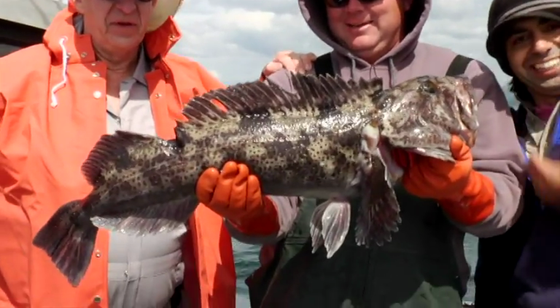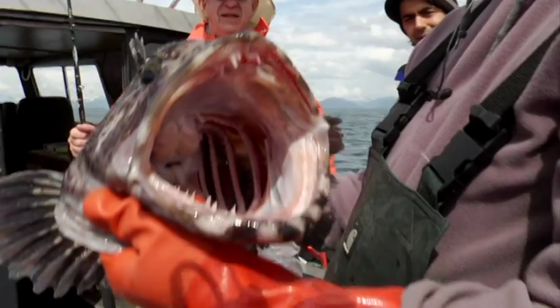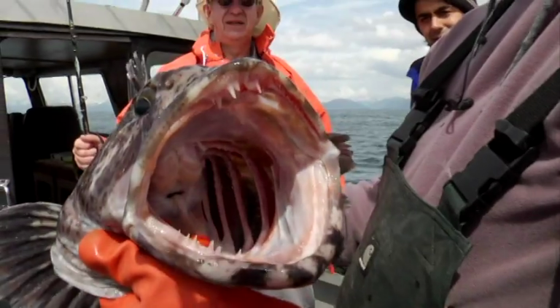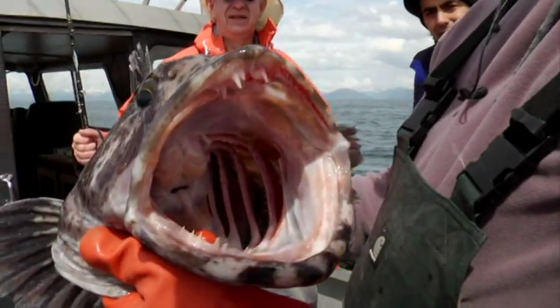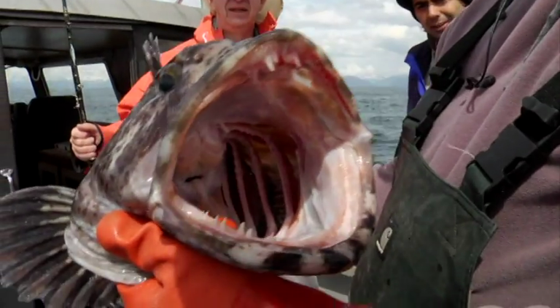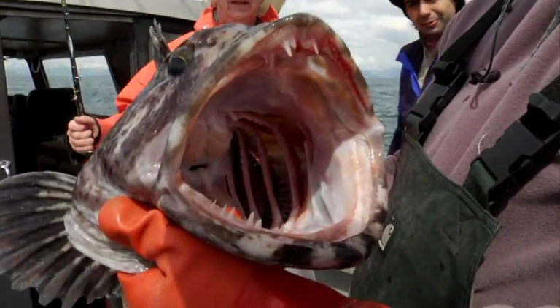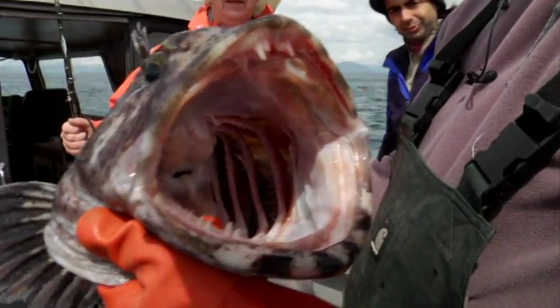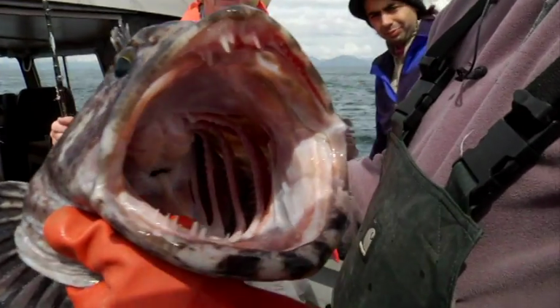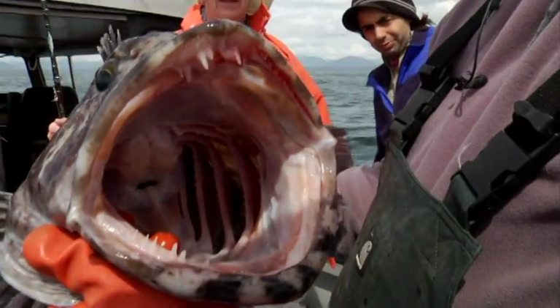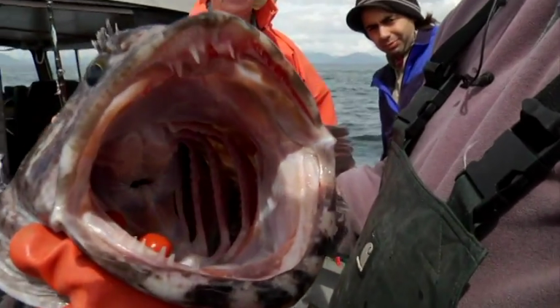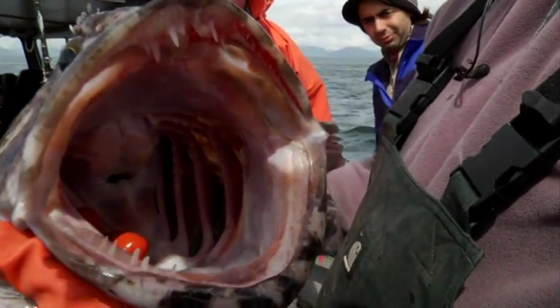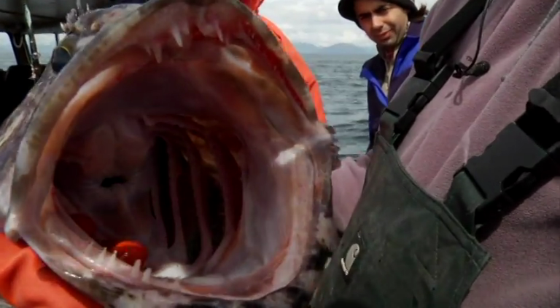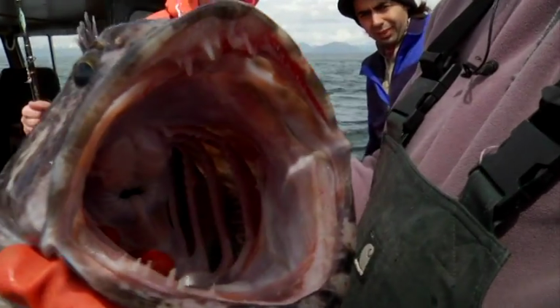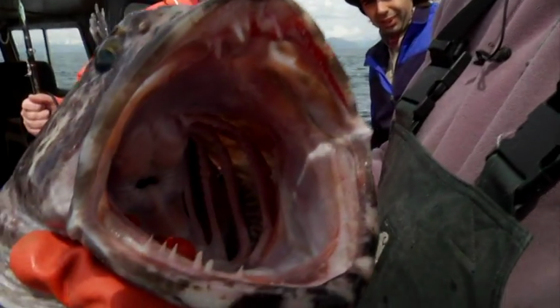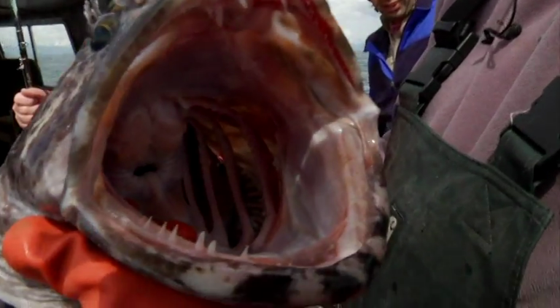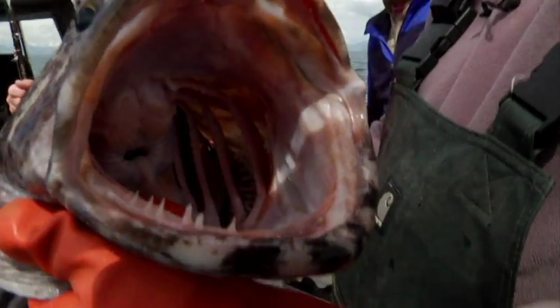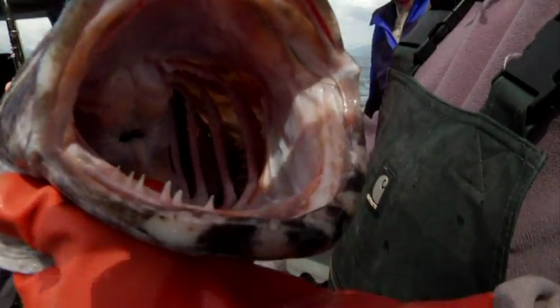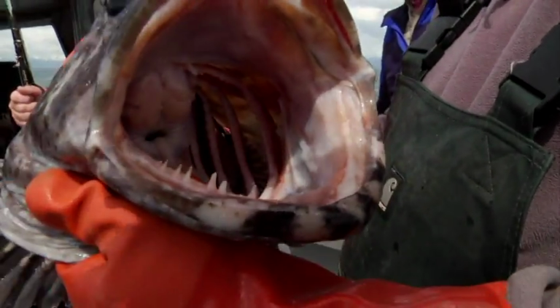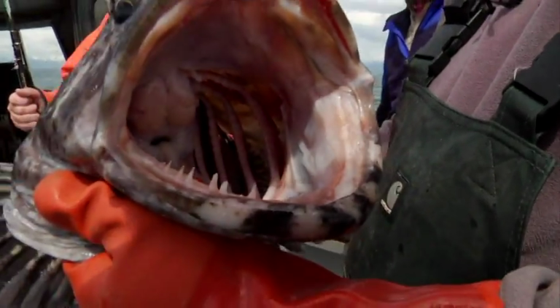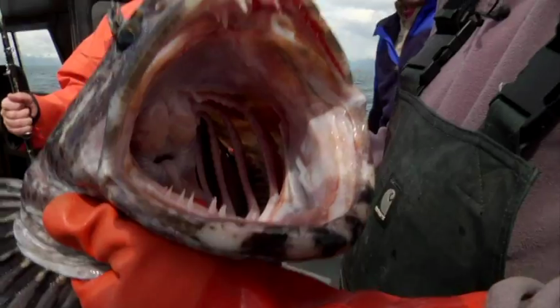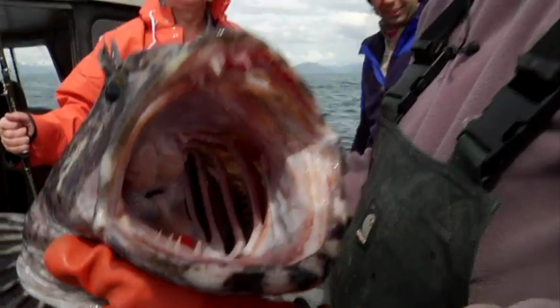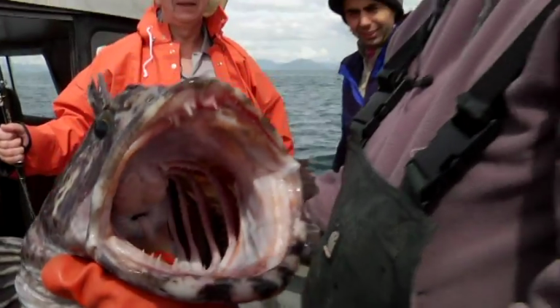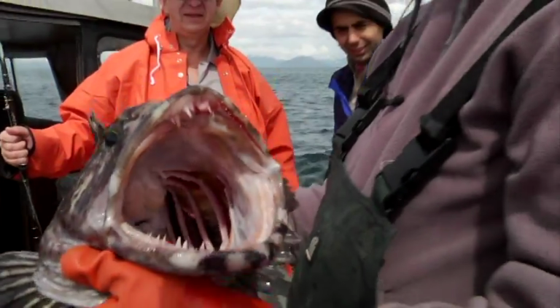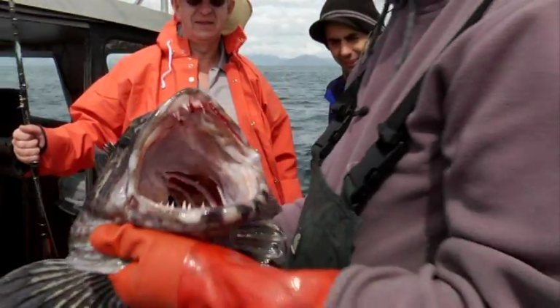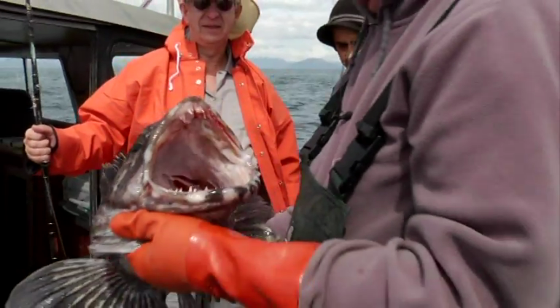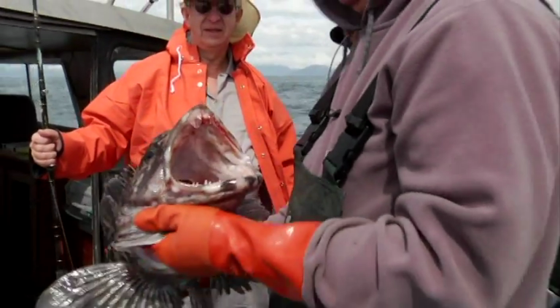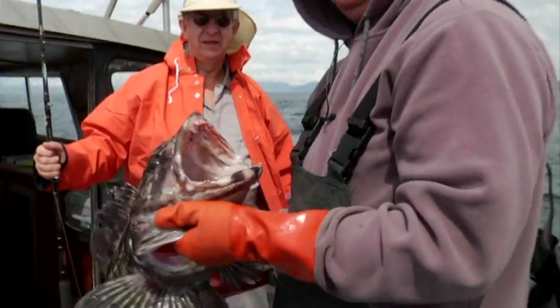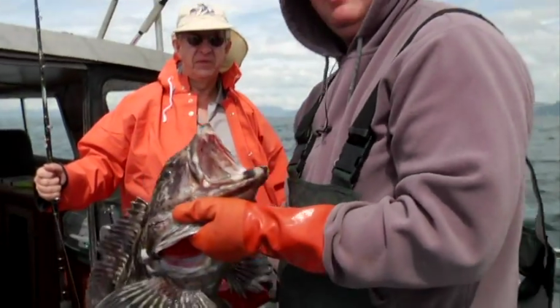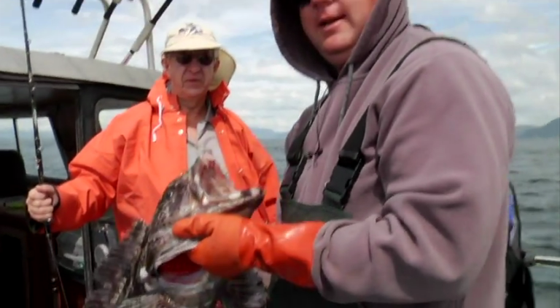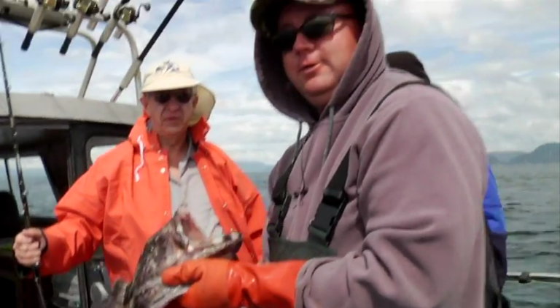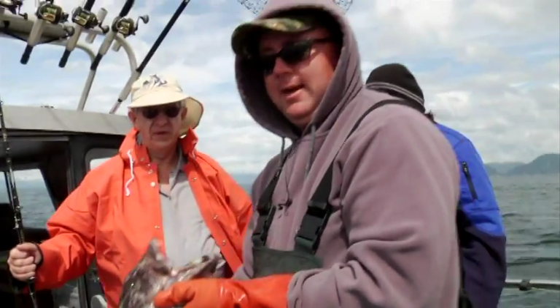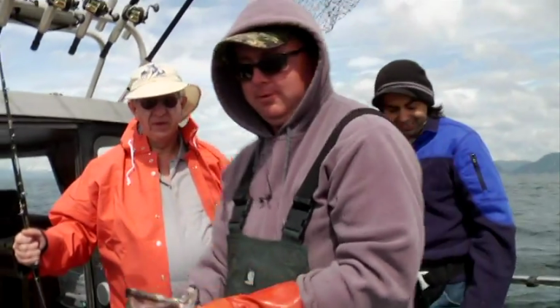Look at this whitefish junkie — be careful, Mike, he might eat your camera!